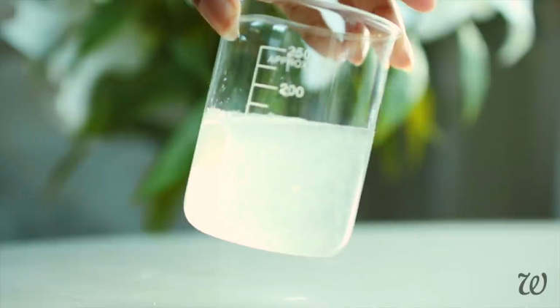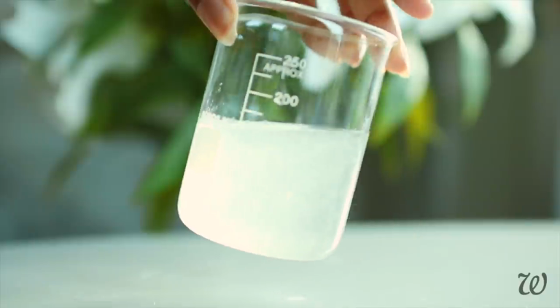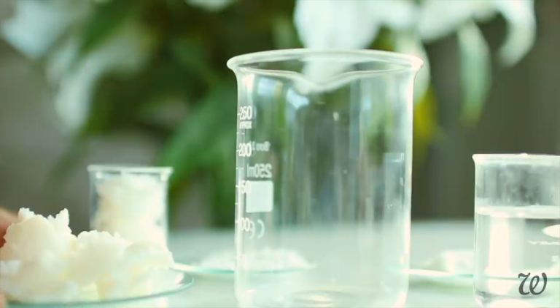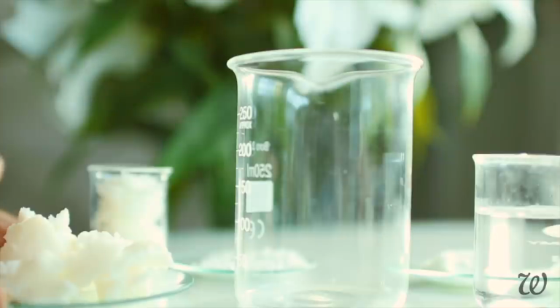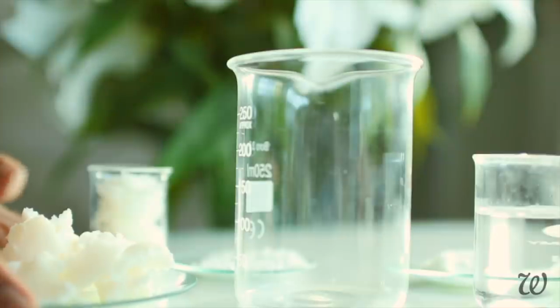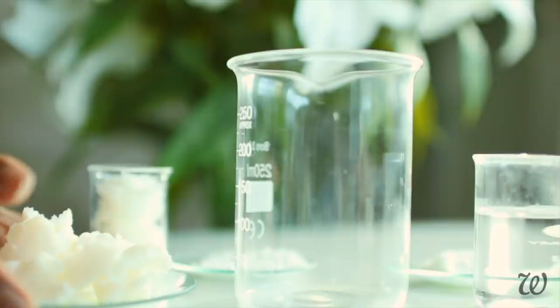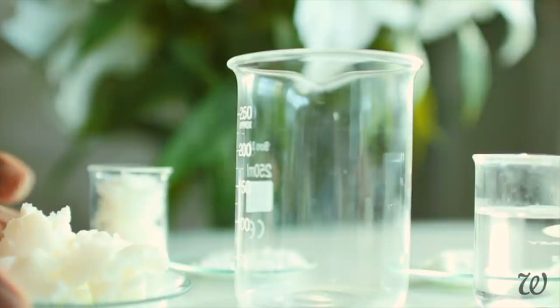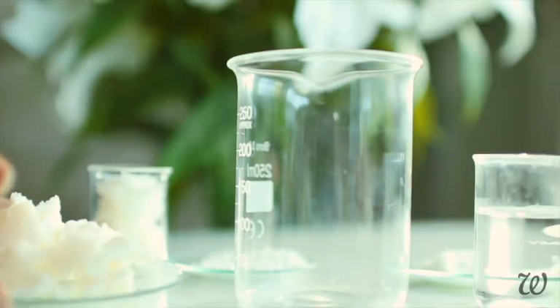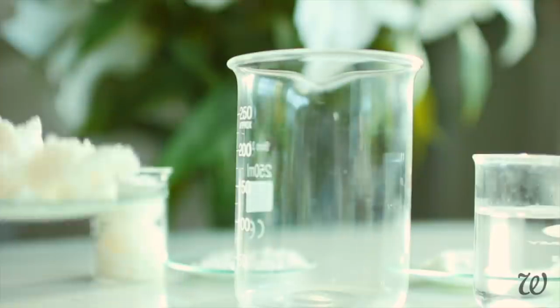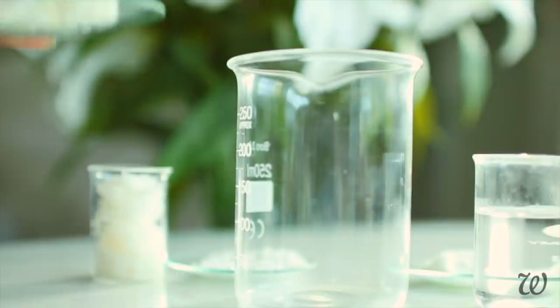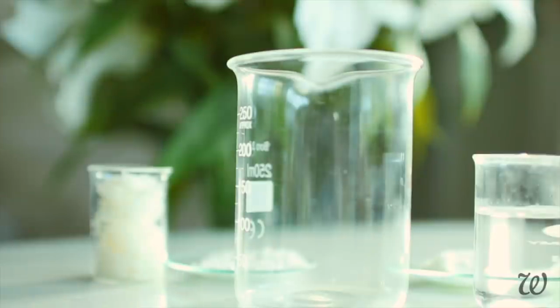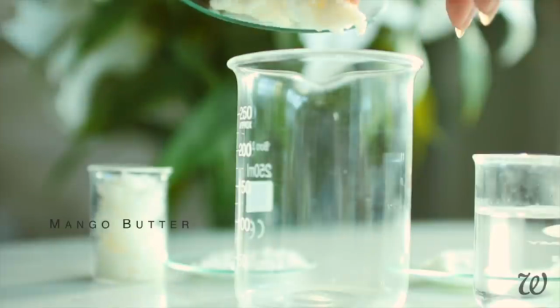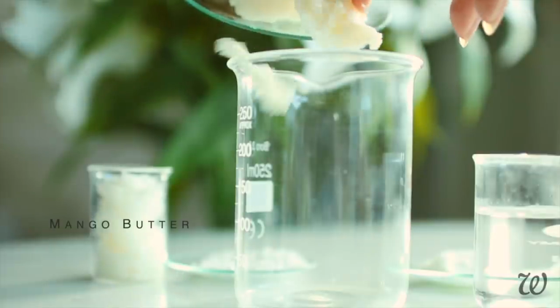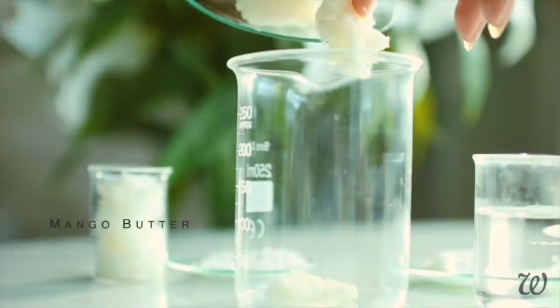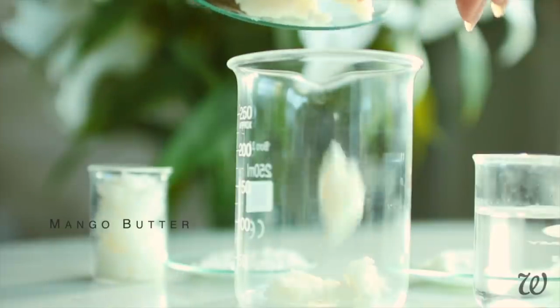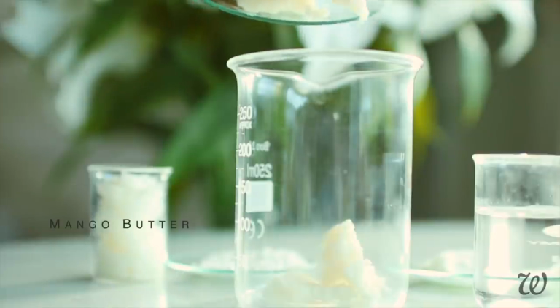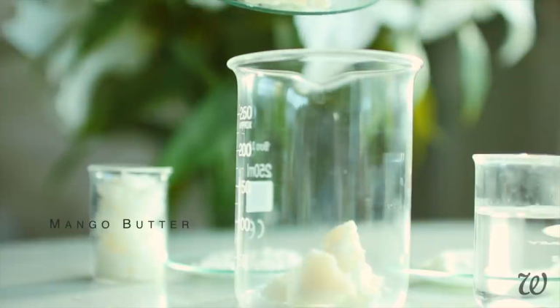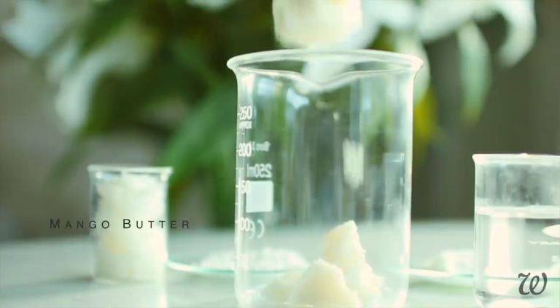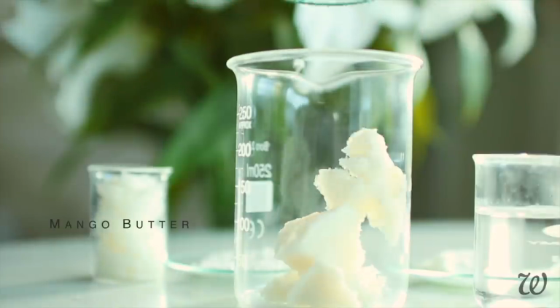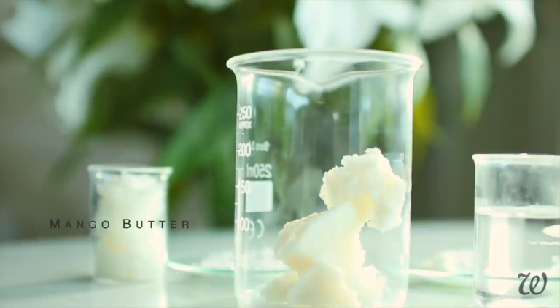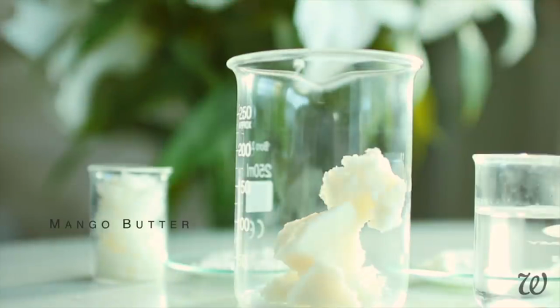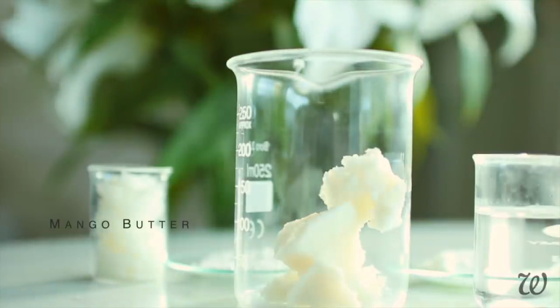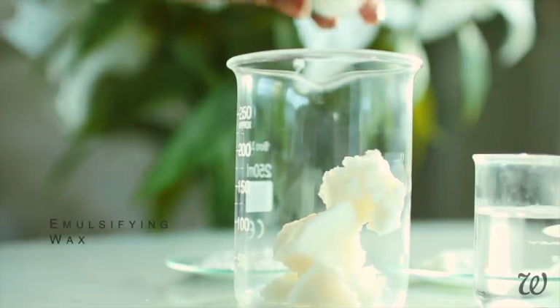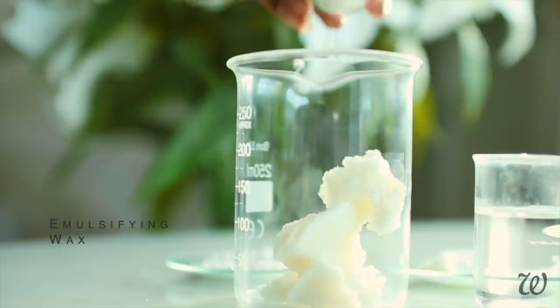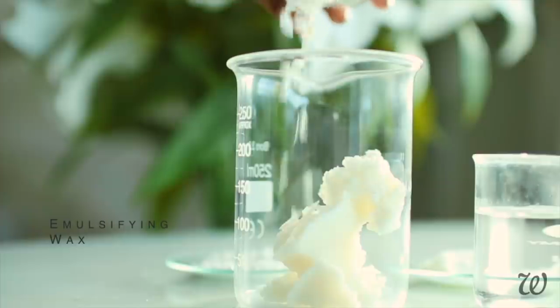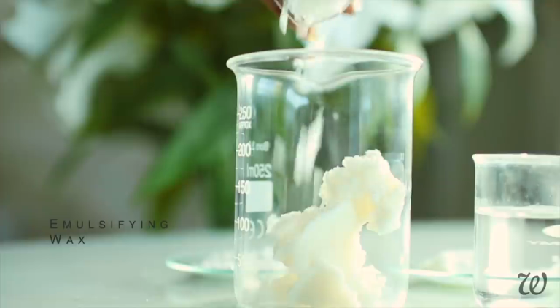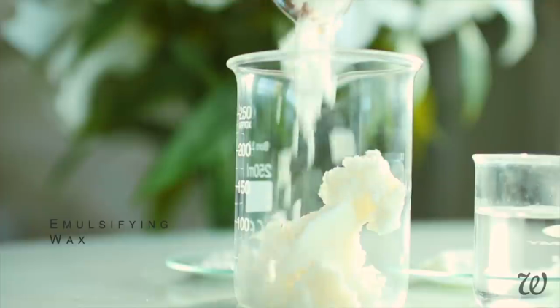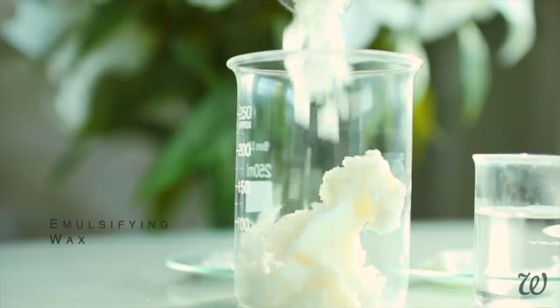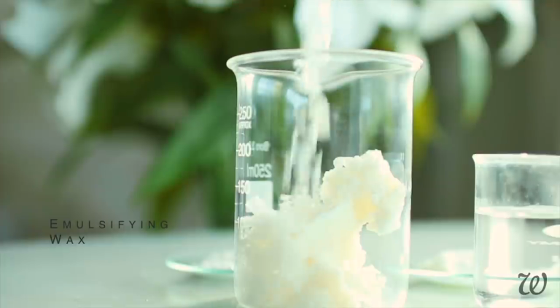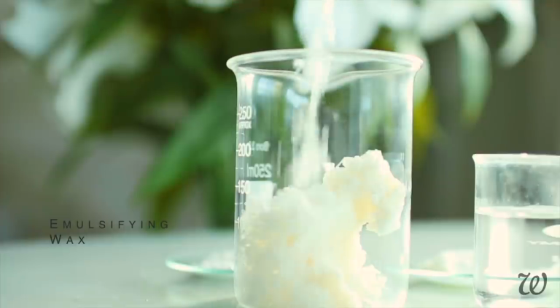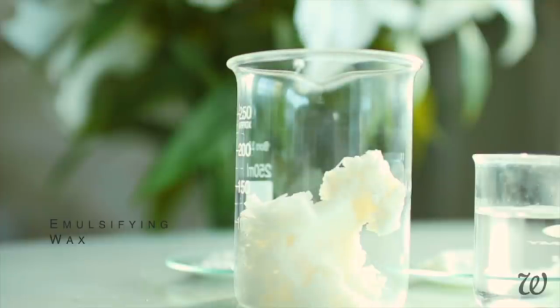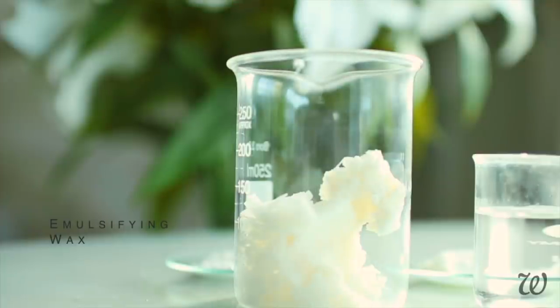For the oil phase, combine the mango butter, emulsifying wax, cetyl alcohol and glycerol stearate in a heatproof container.